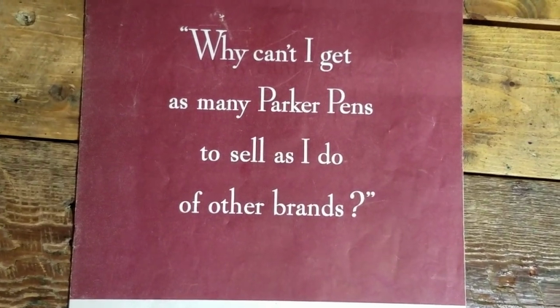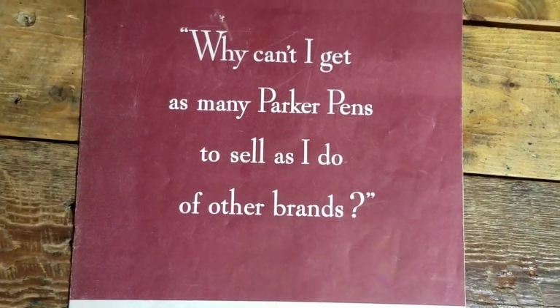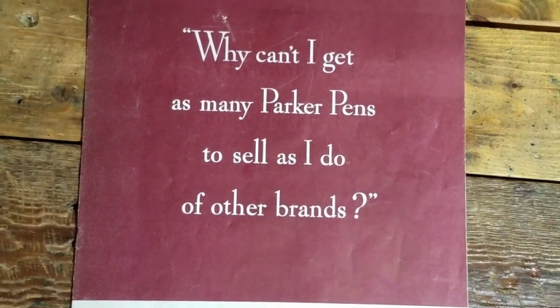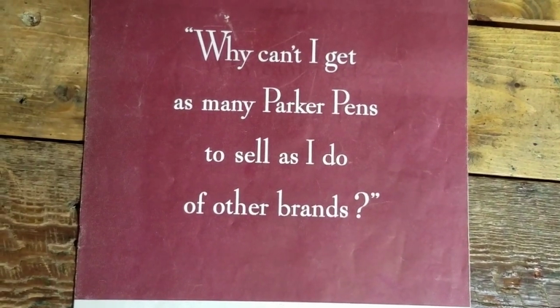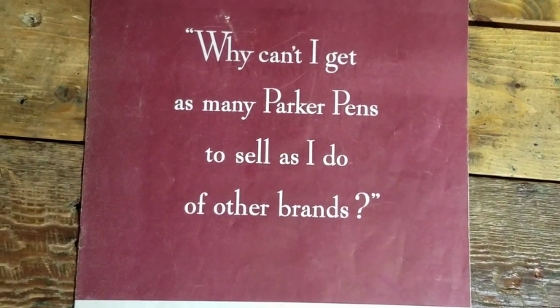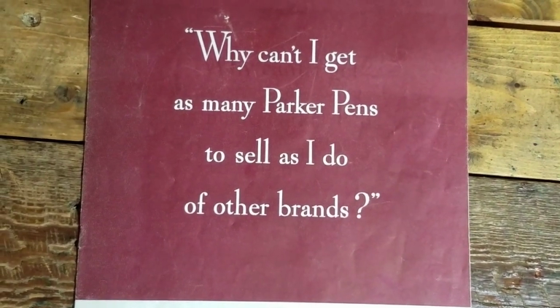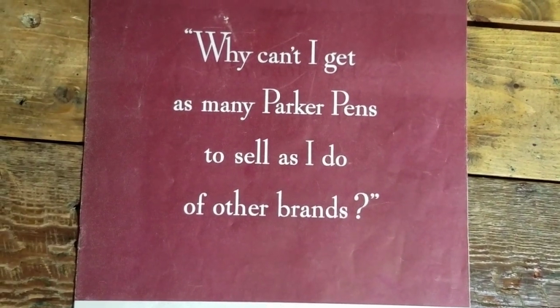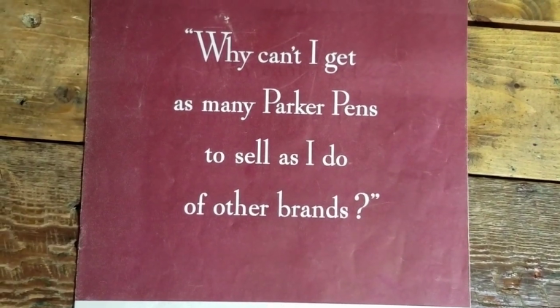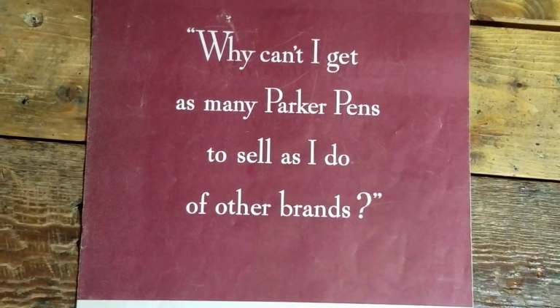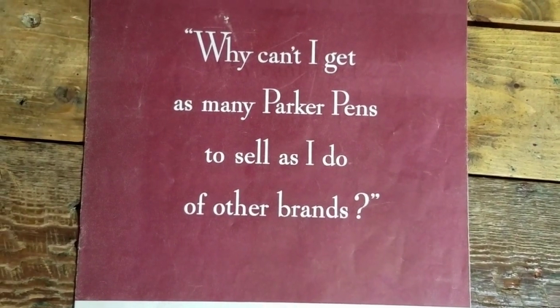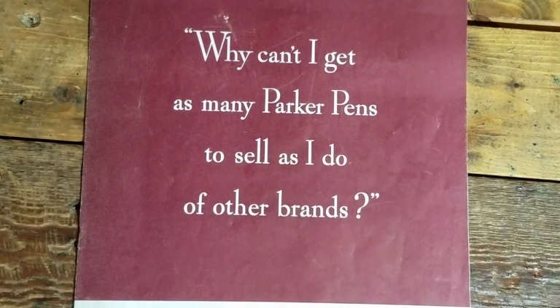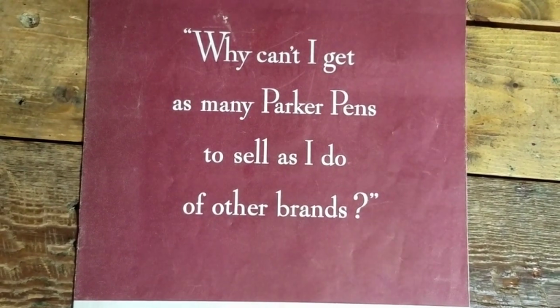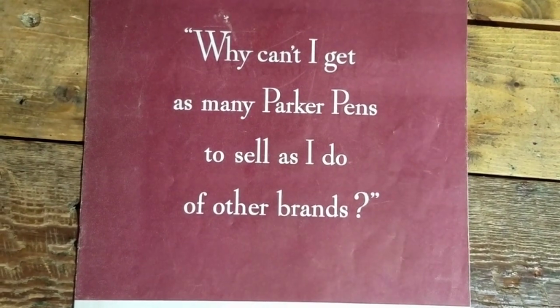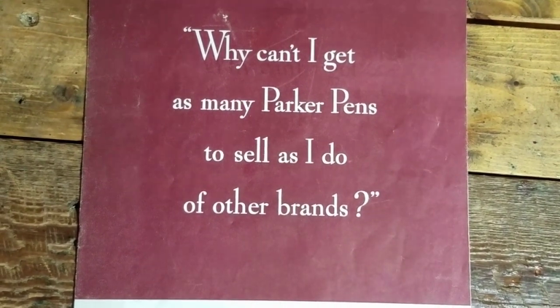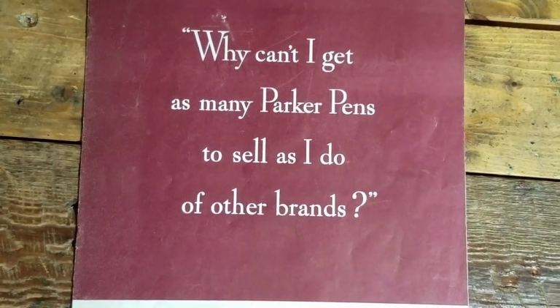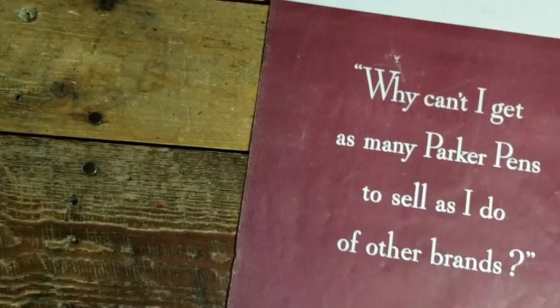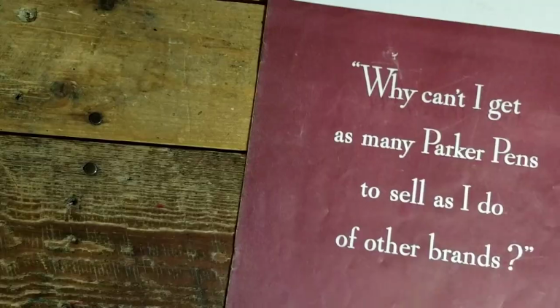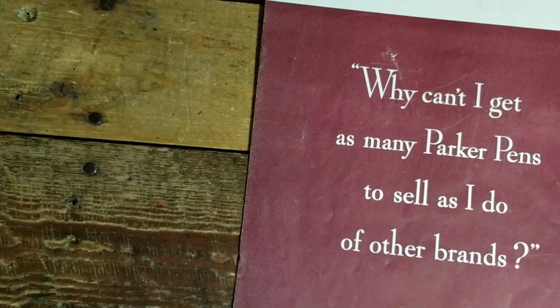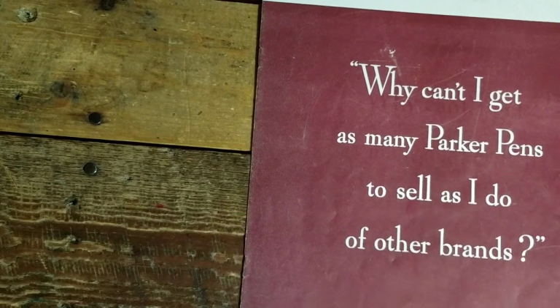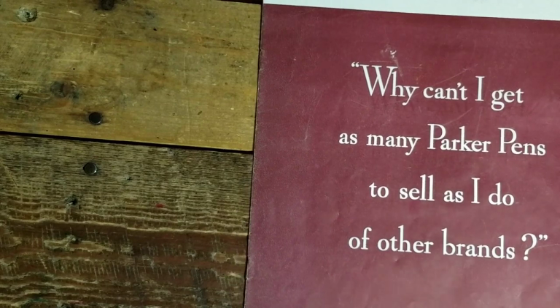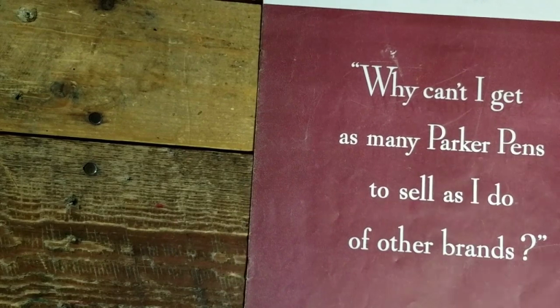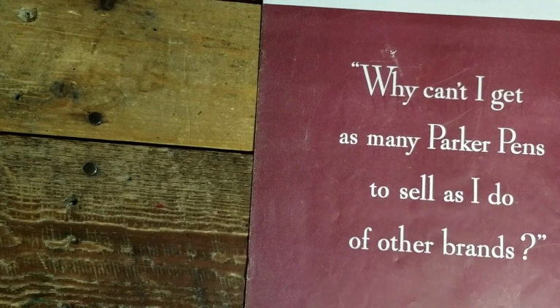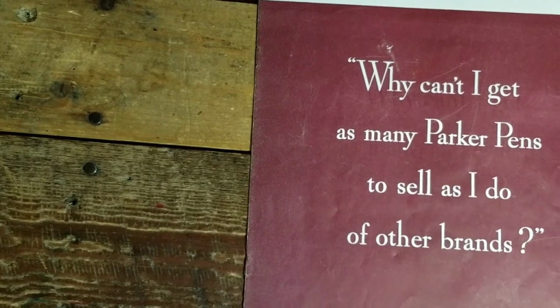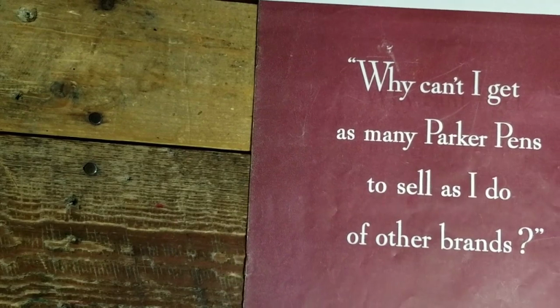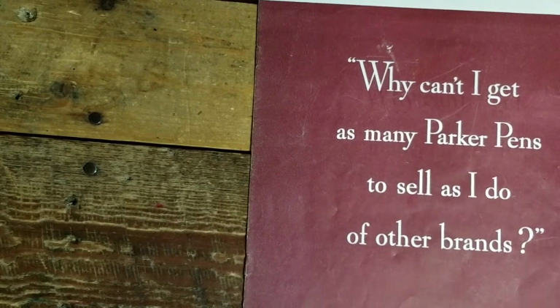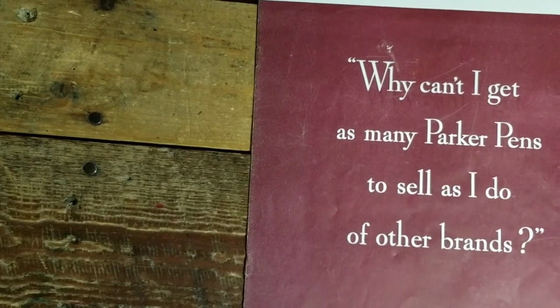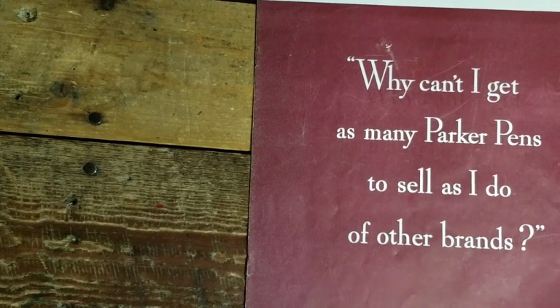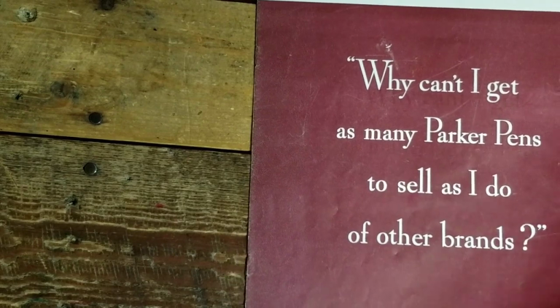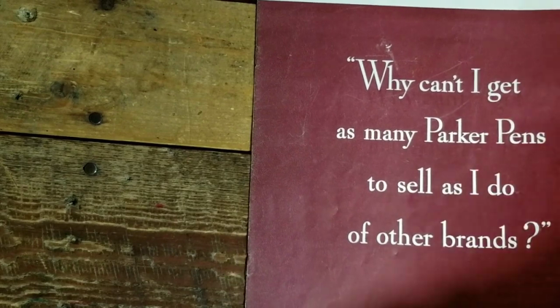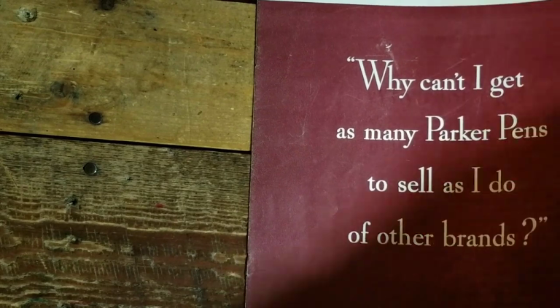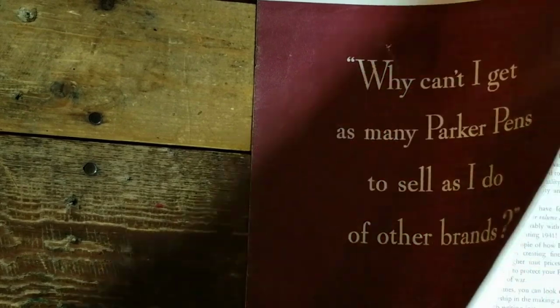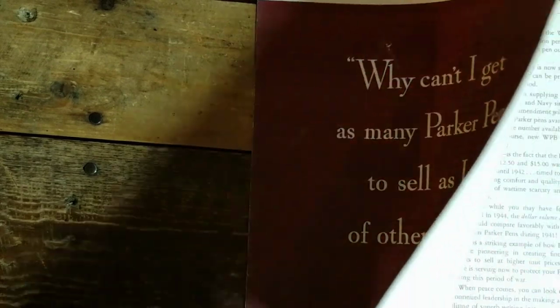Why can't I get as many Parker Pens to sell as I do of other brands?